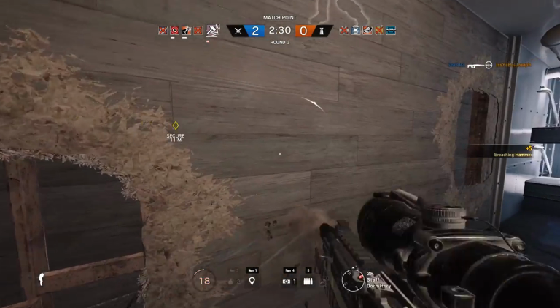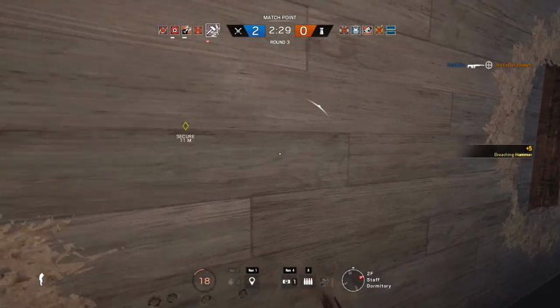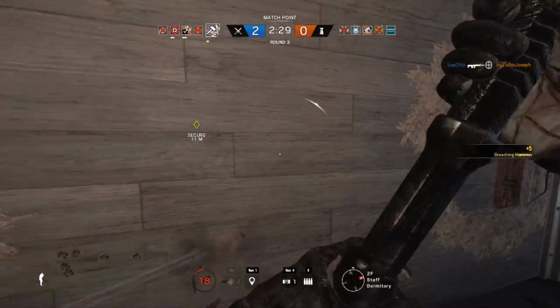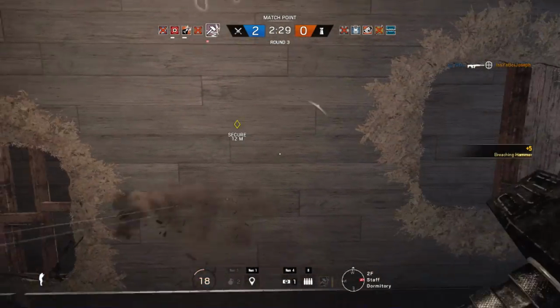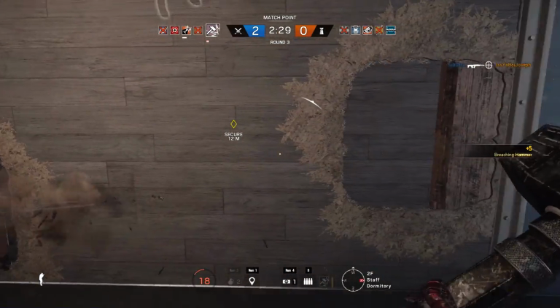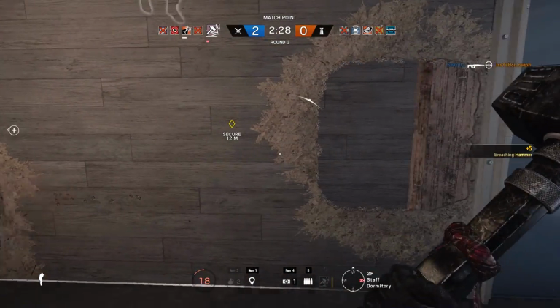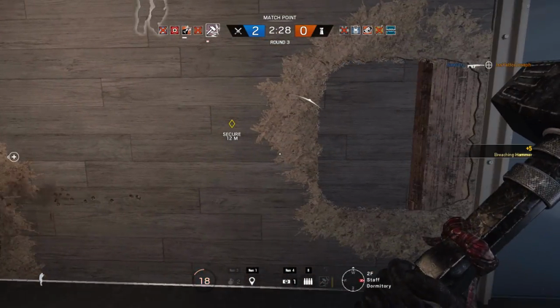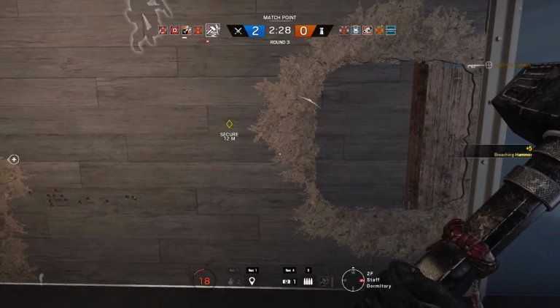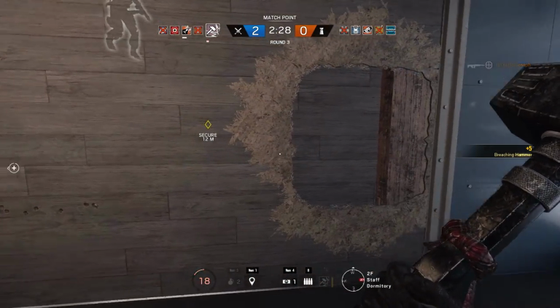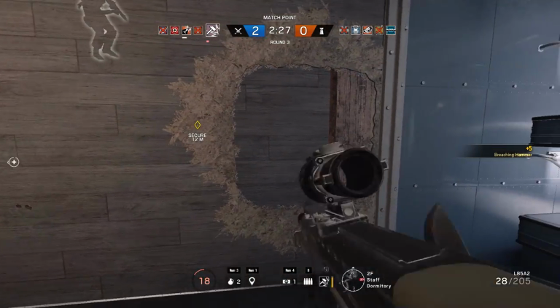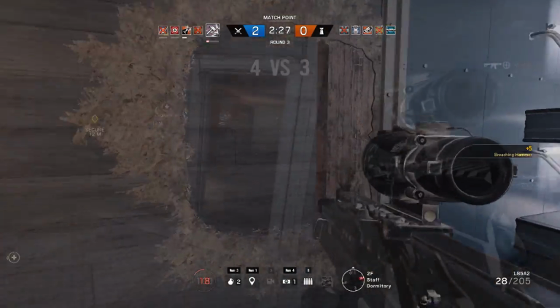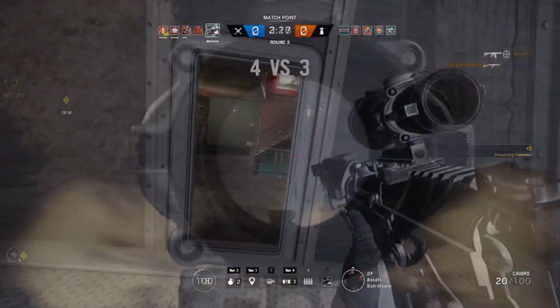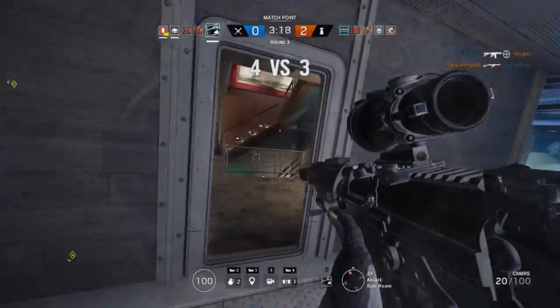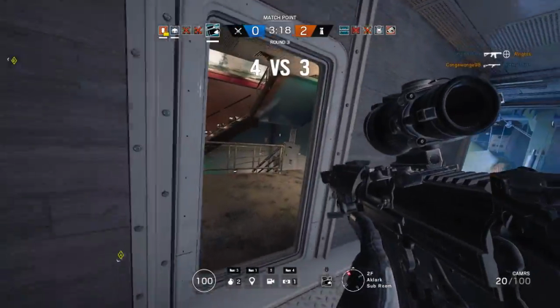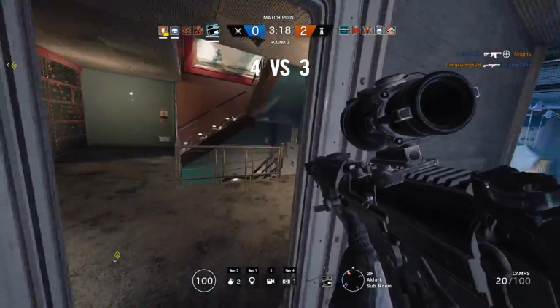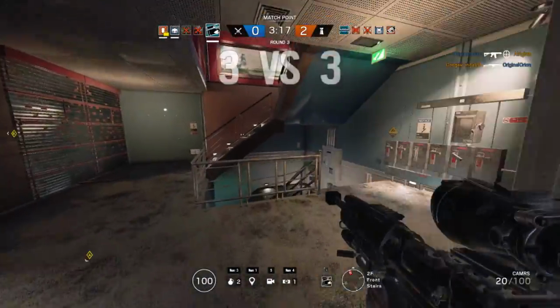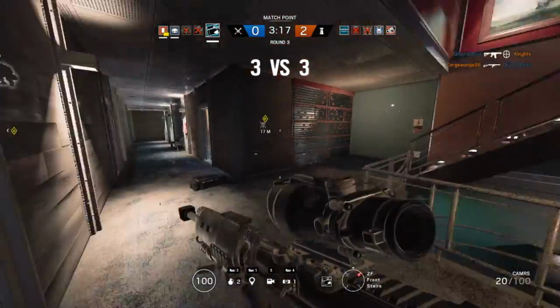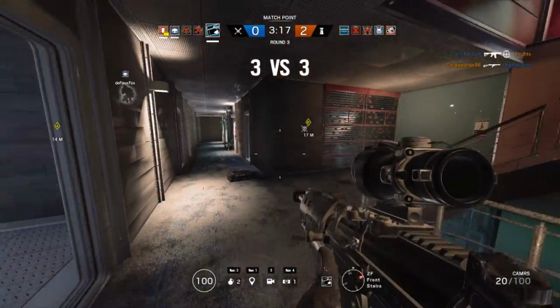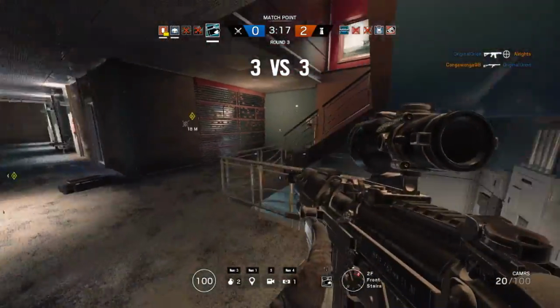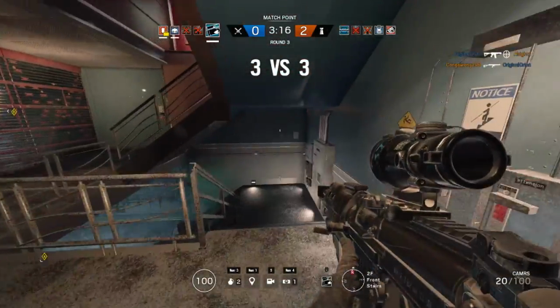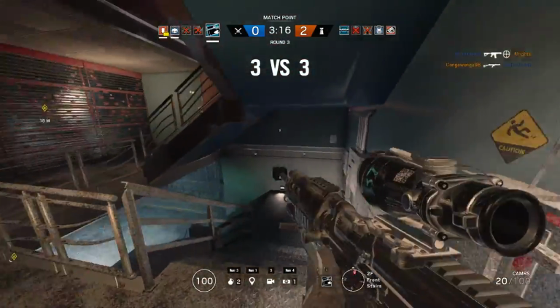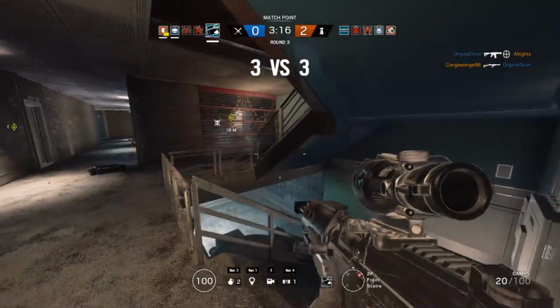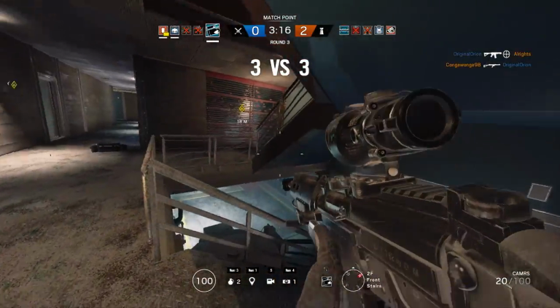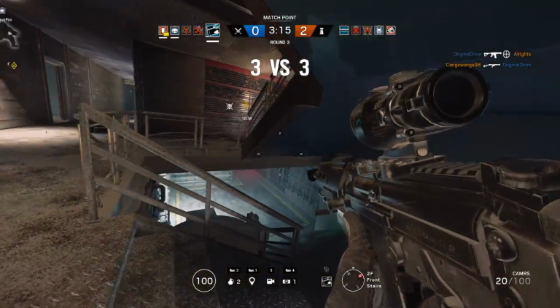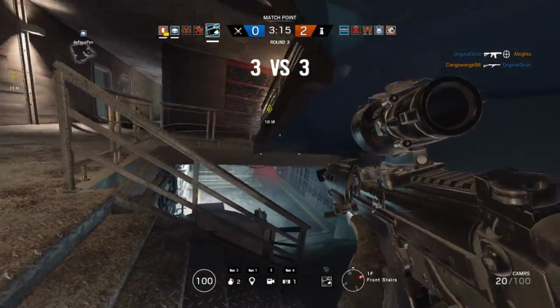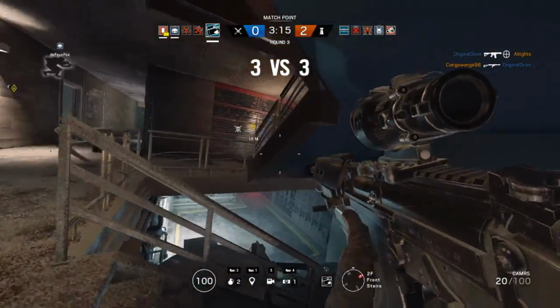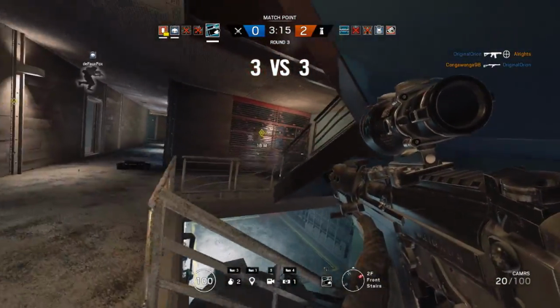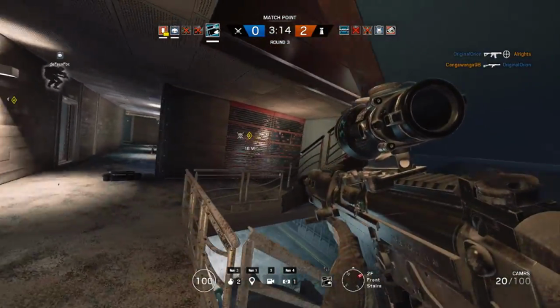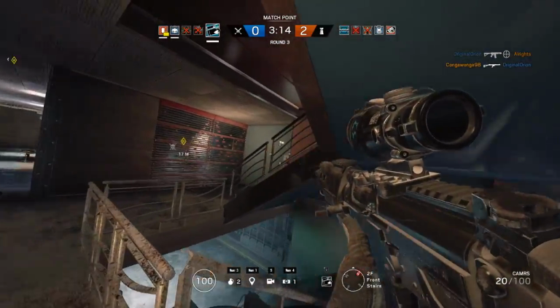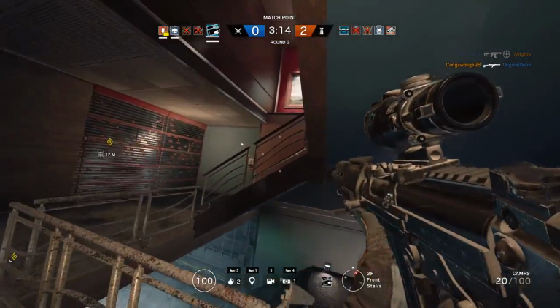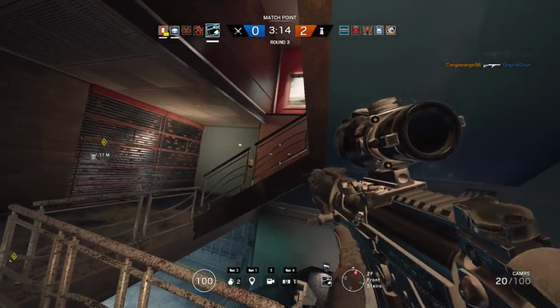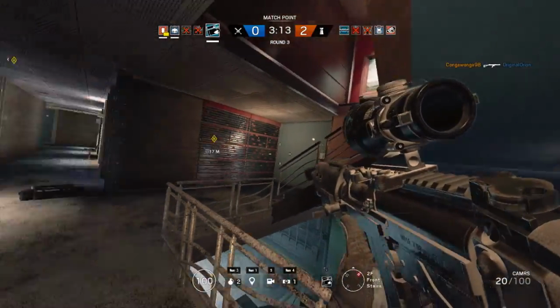Make sure you're crouching when you sledge a wall so you can just slide right through instead of having to vault over it. Buck is kind of the same idea.